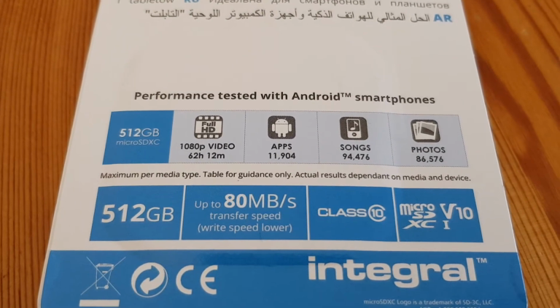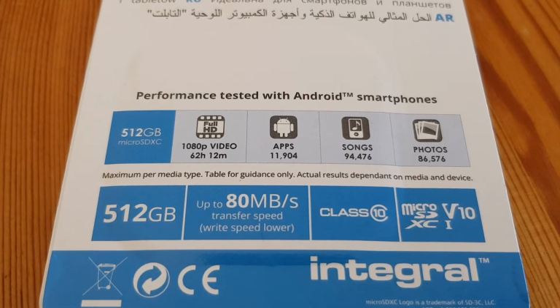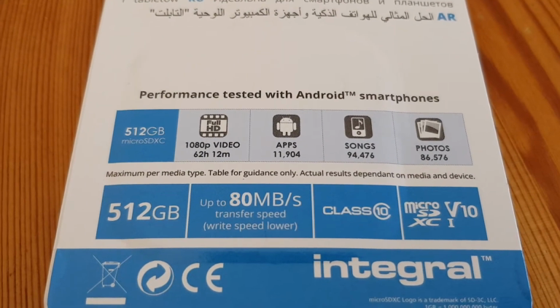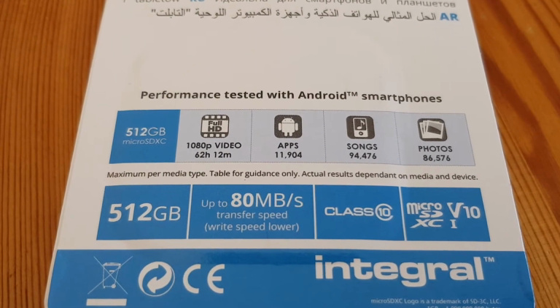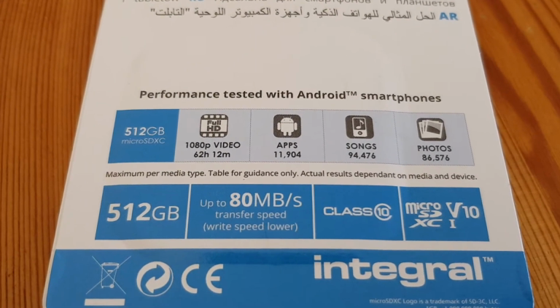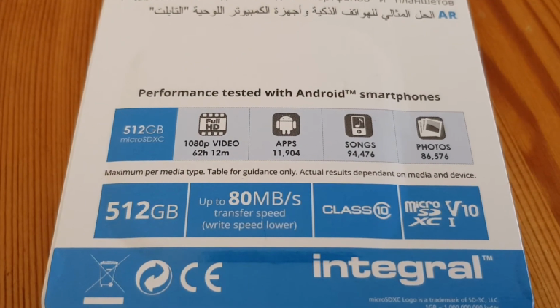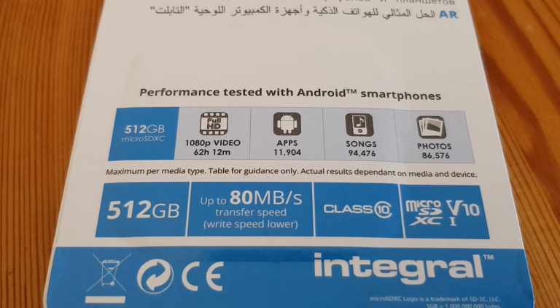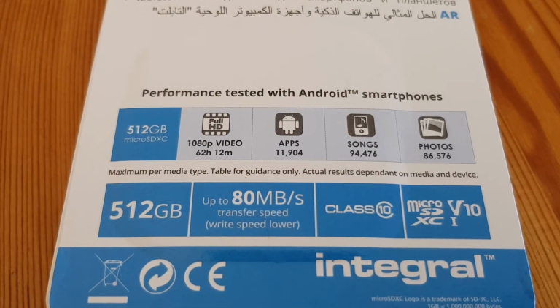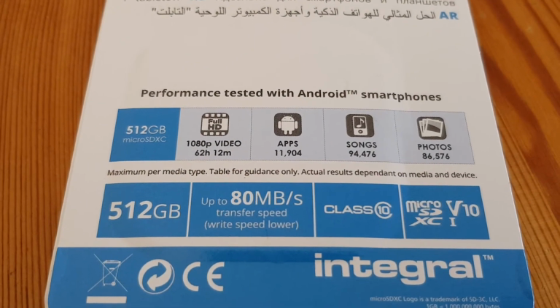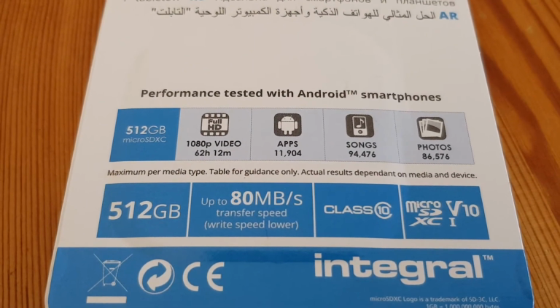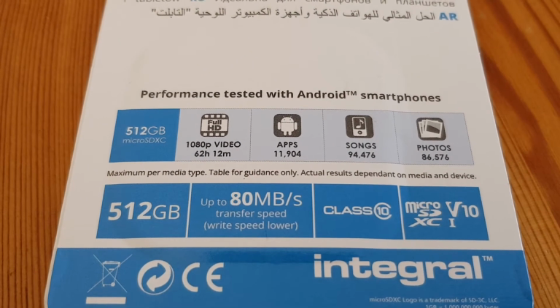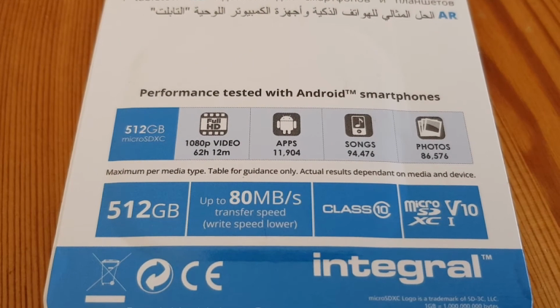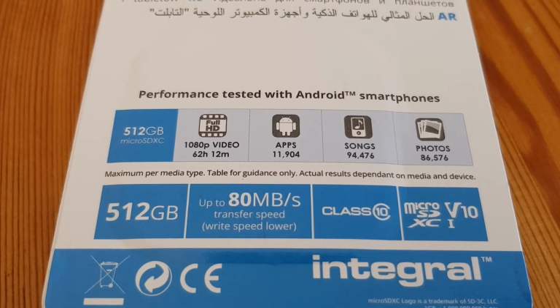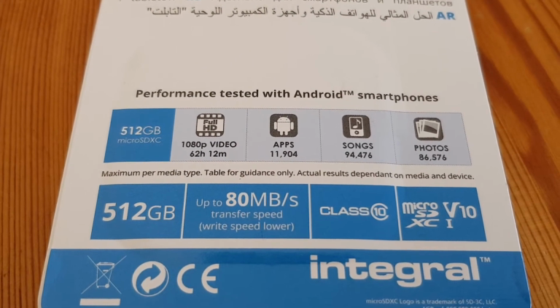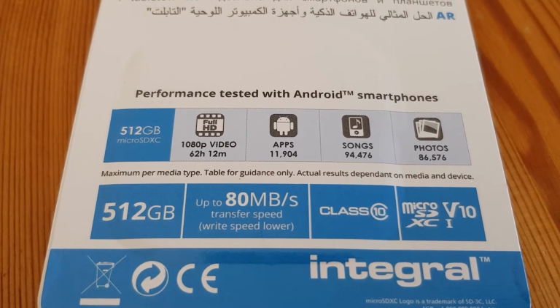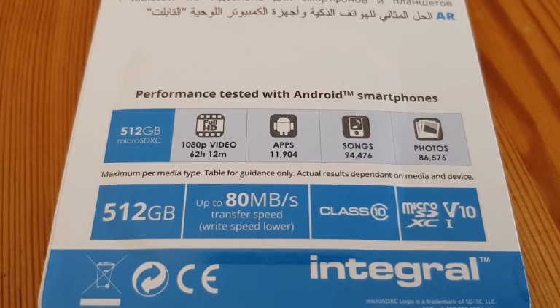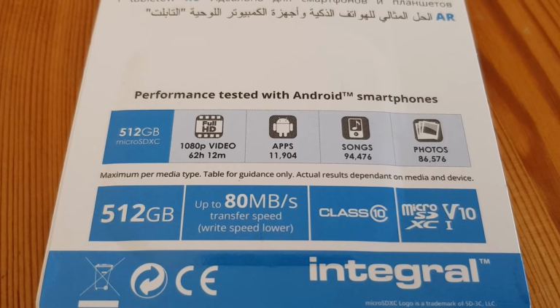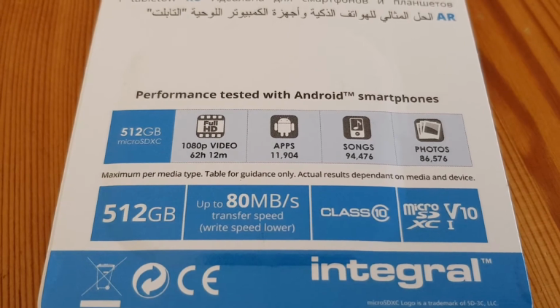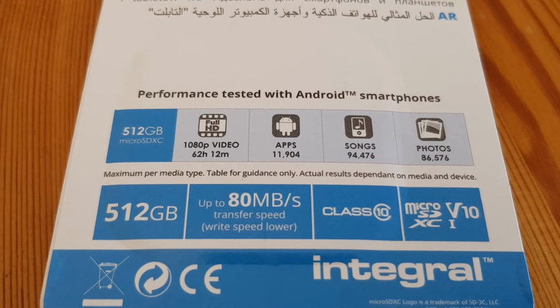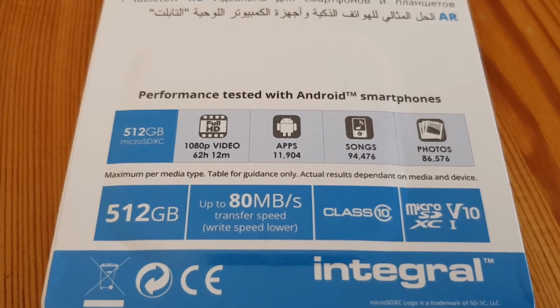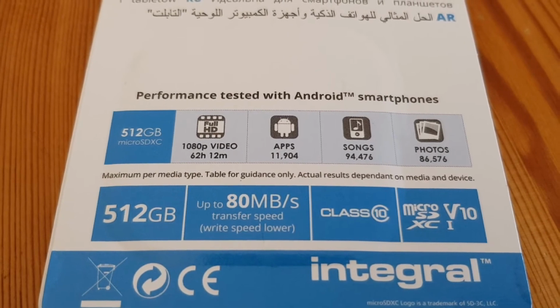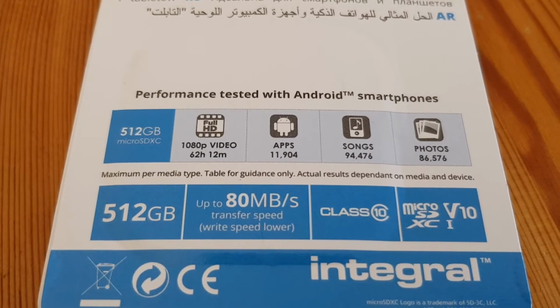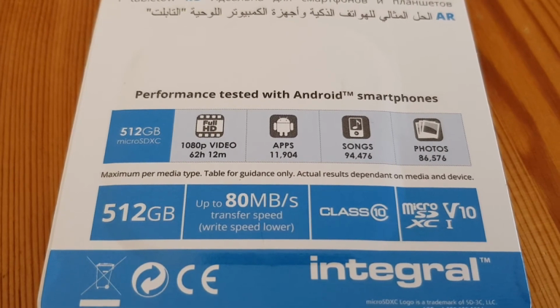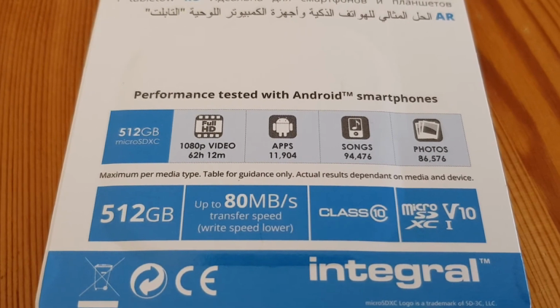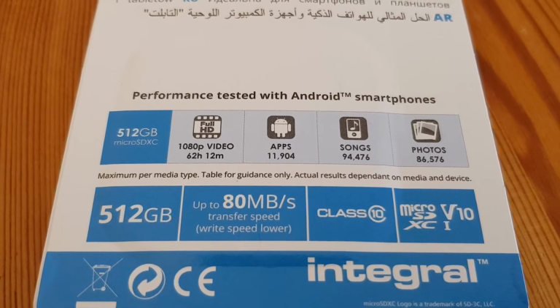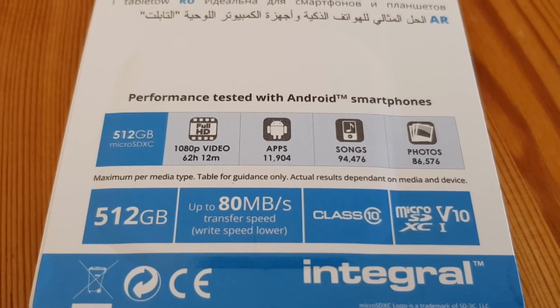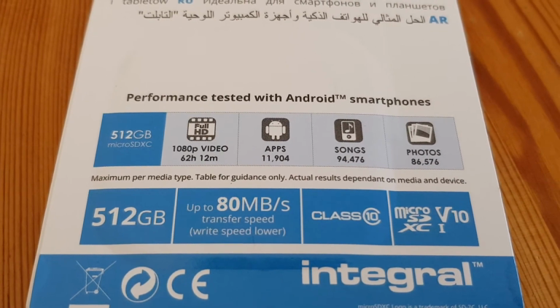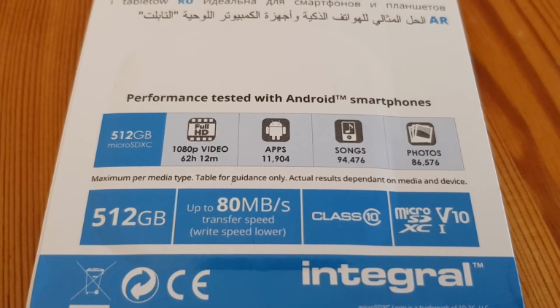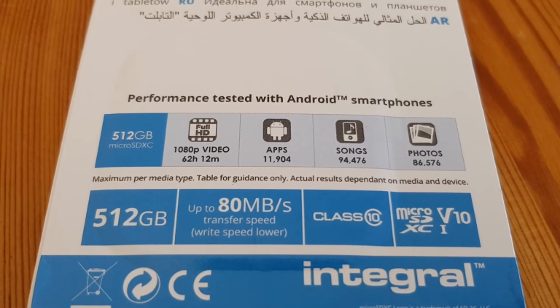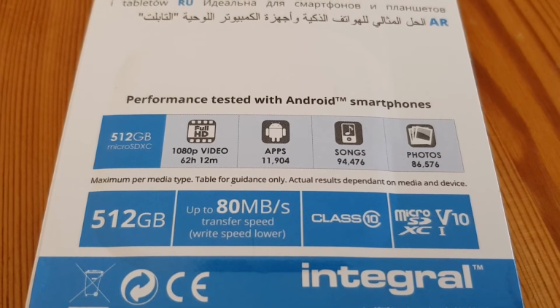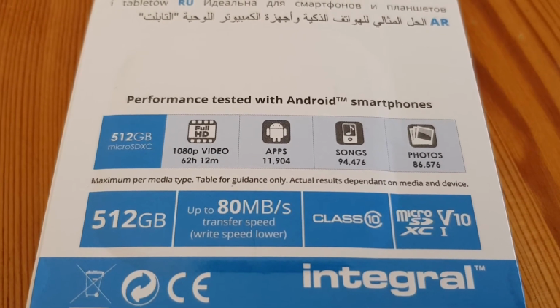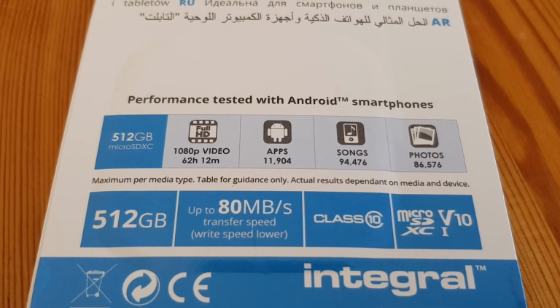If you're storing apps on it — 11,000, nearly 12,000 apps — 95,000 songs and 85,000 photos roughly.